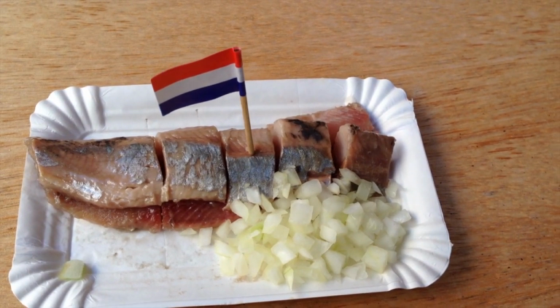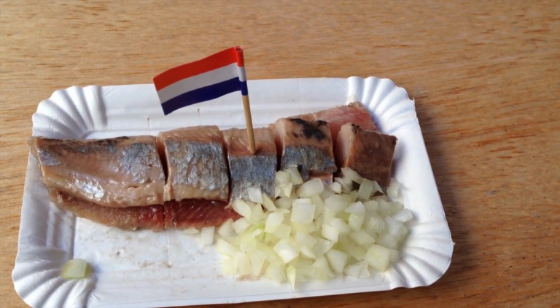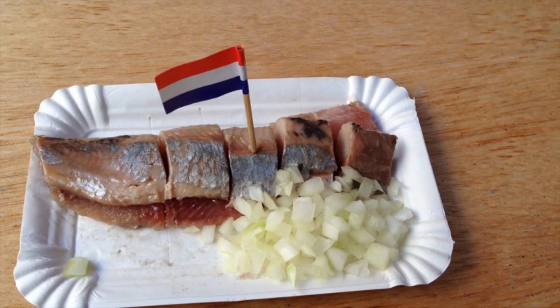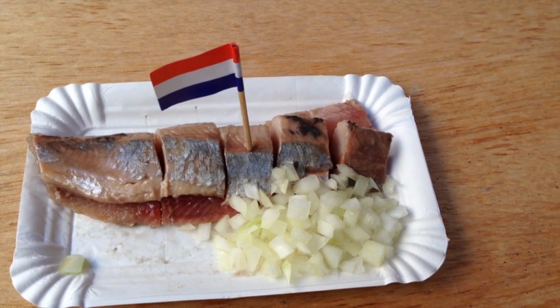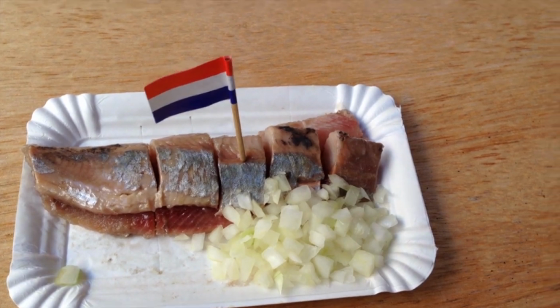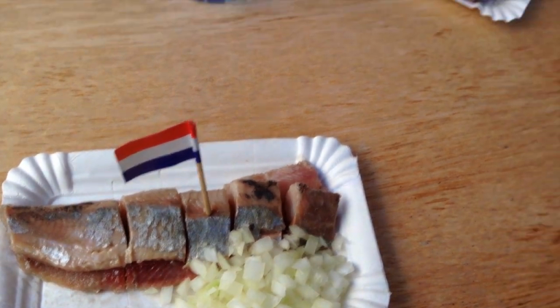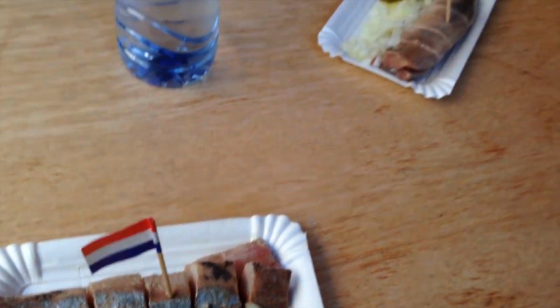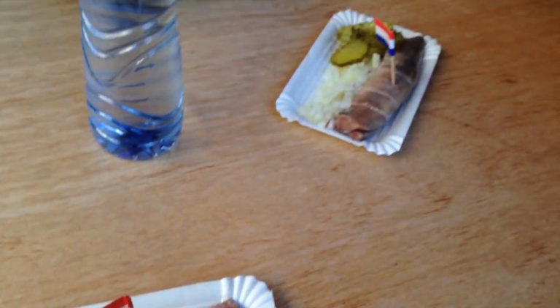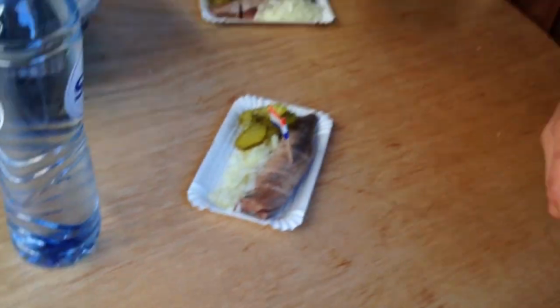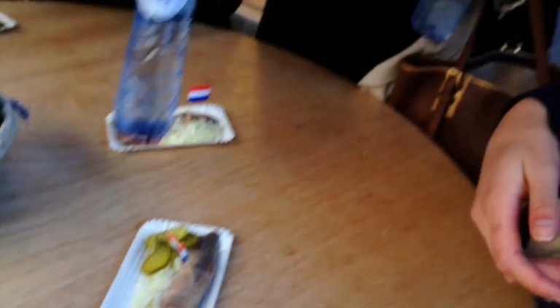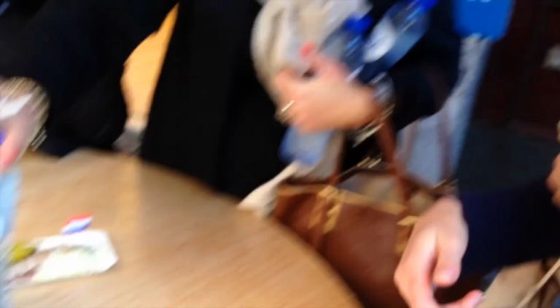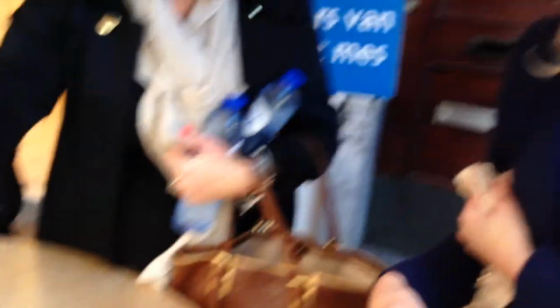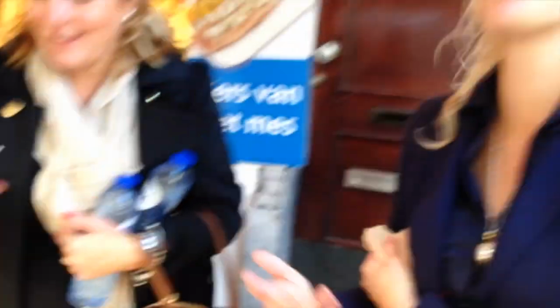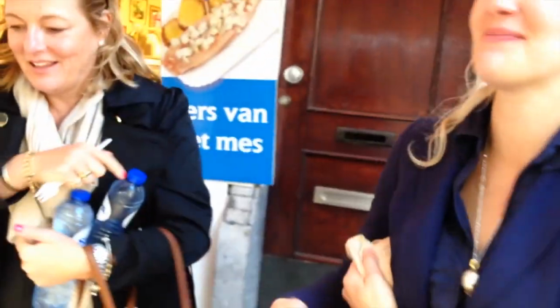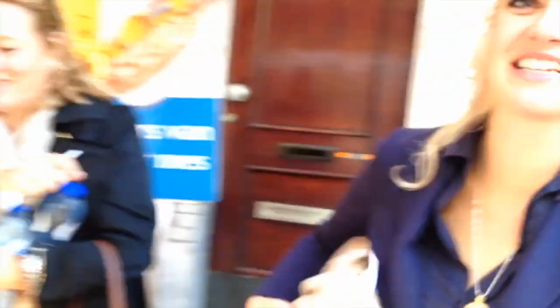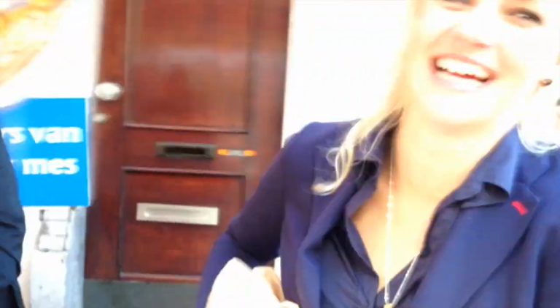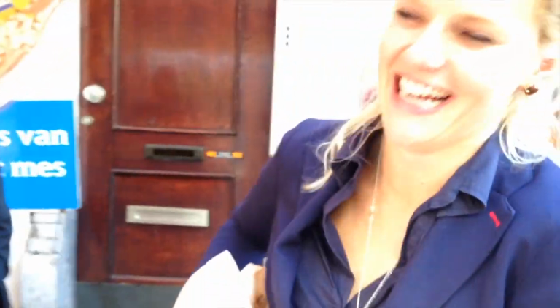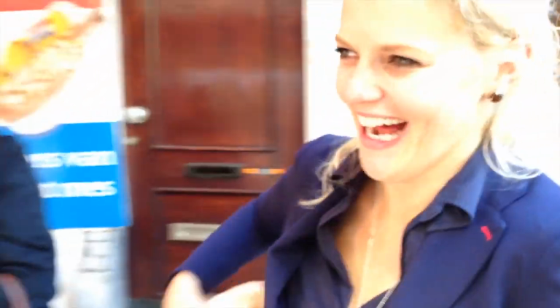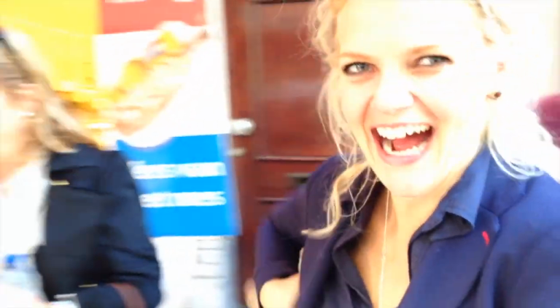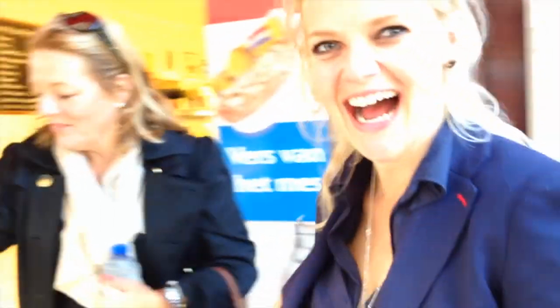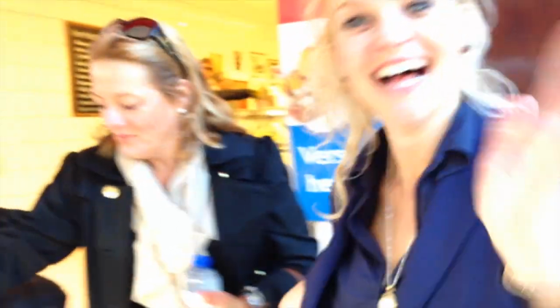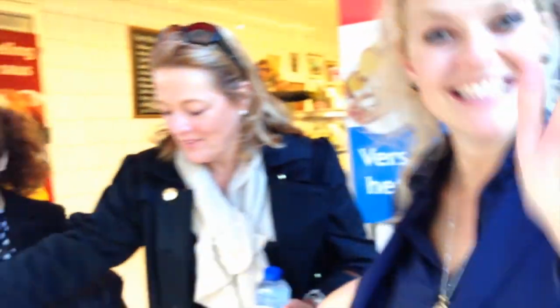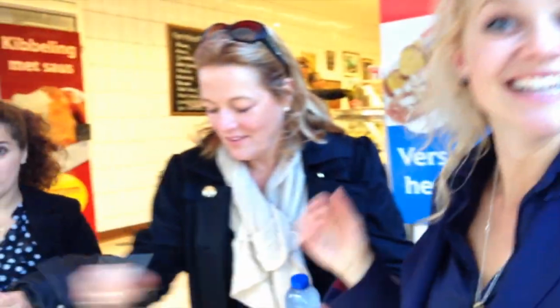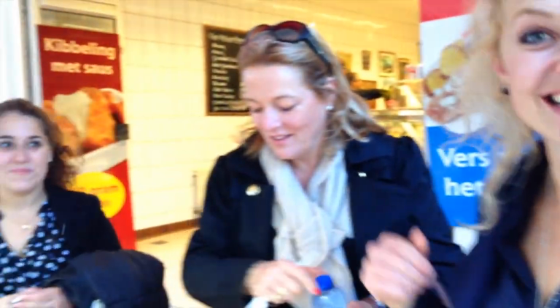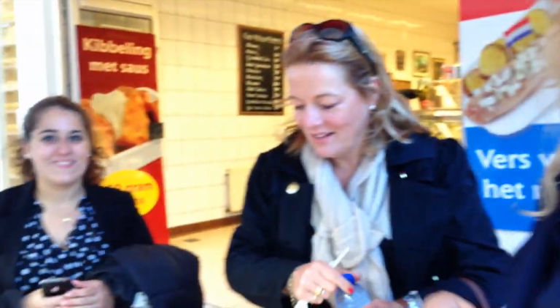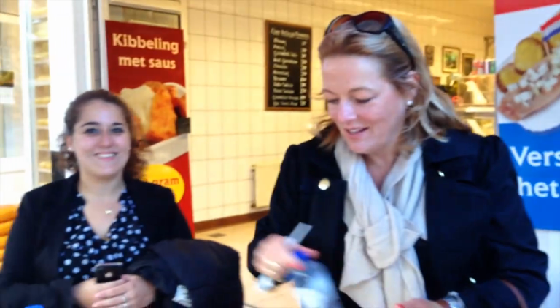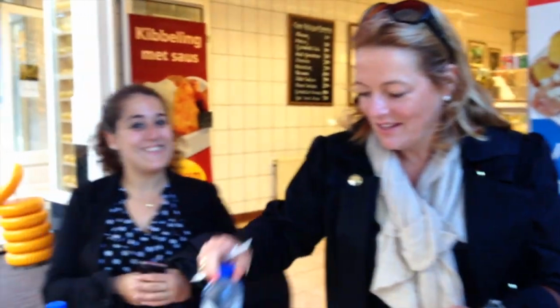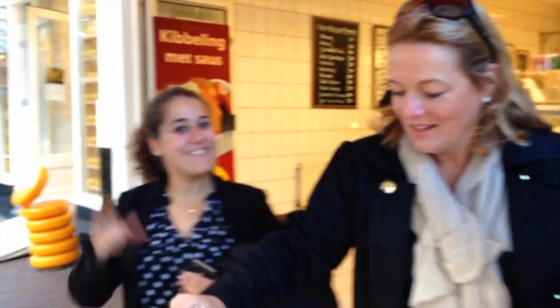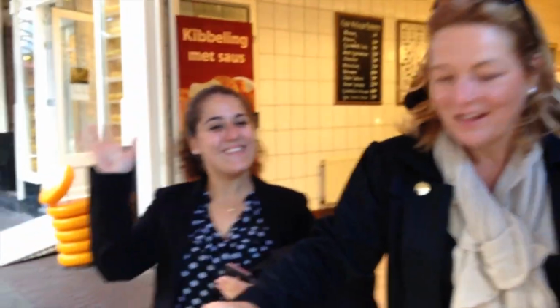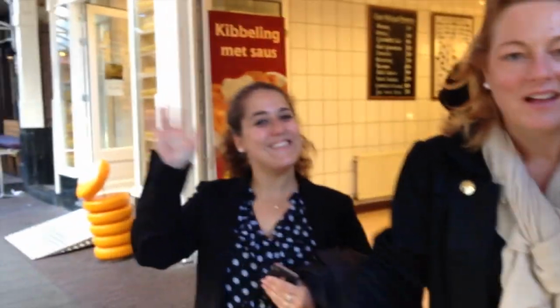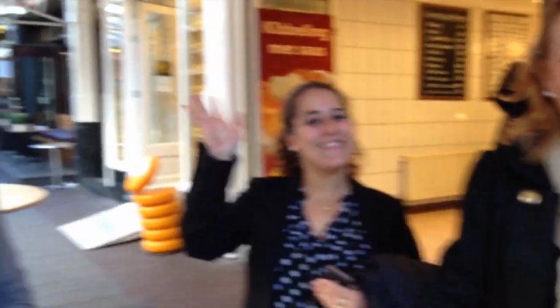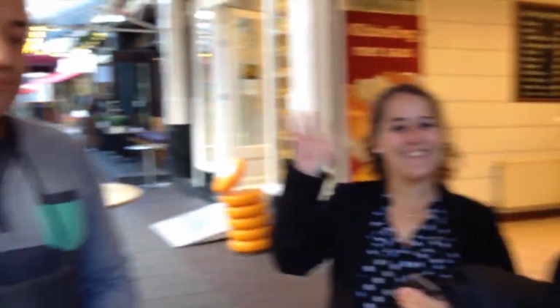Thank you to my Dutch hosts for a memorable first taste of herring. I'm Jen Winter, wishing you happy travels.